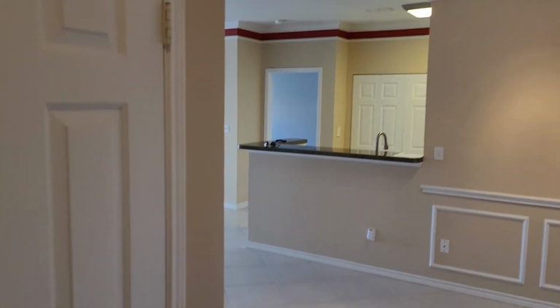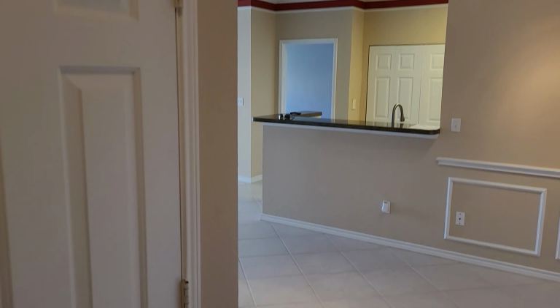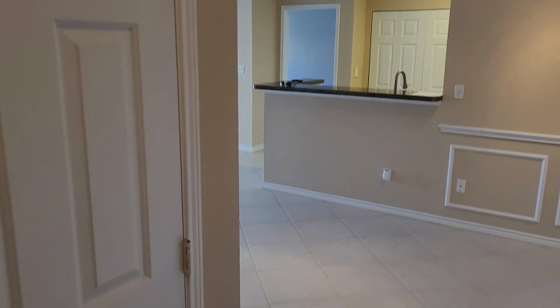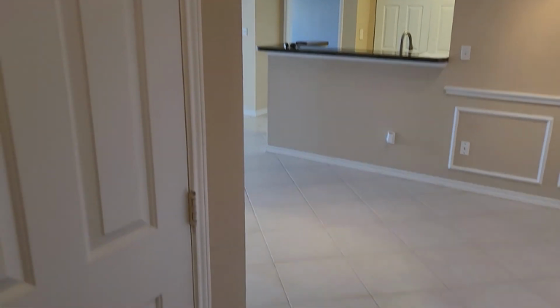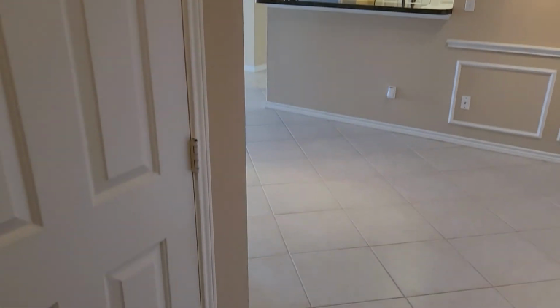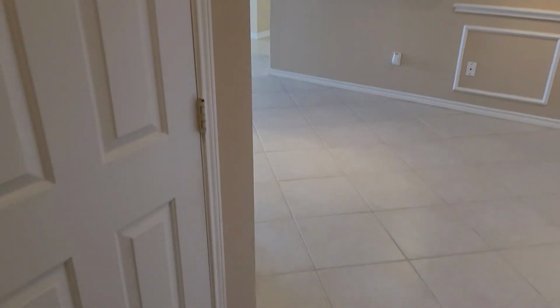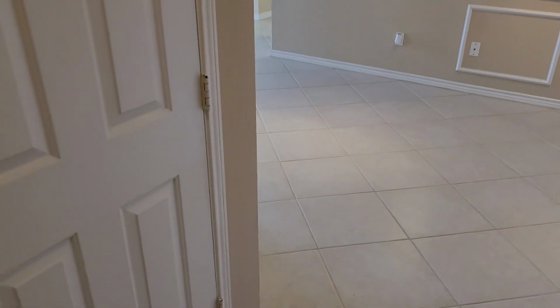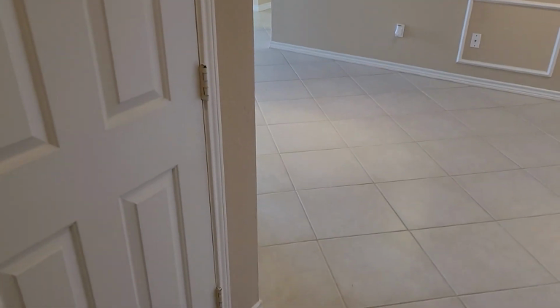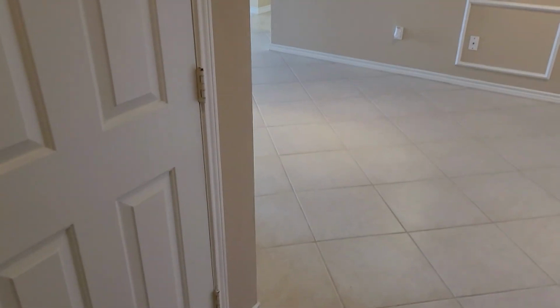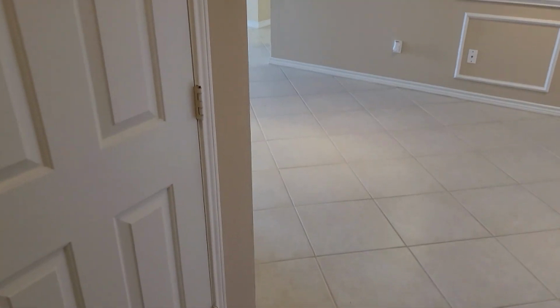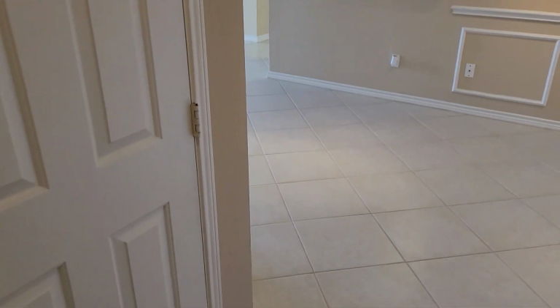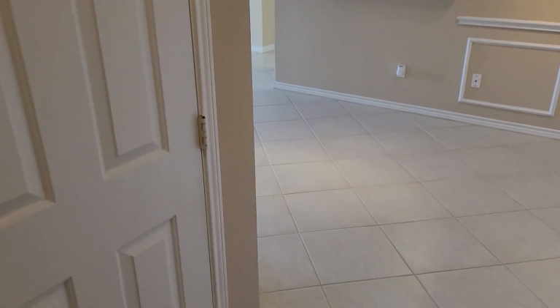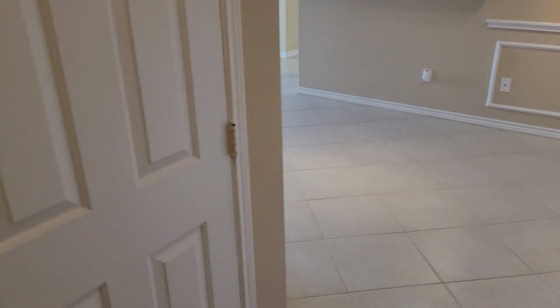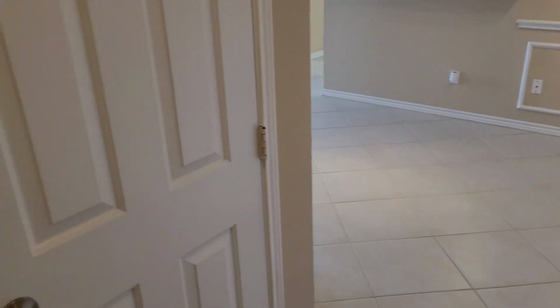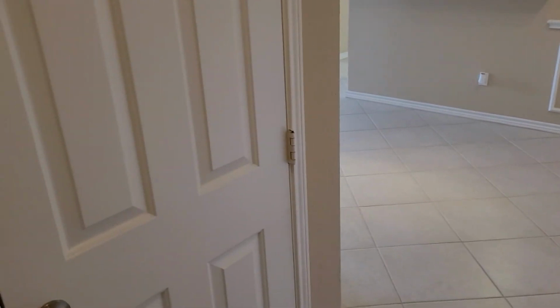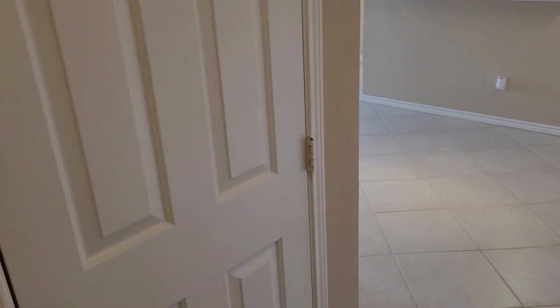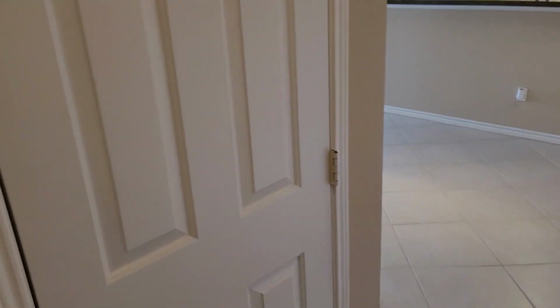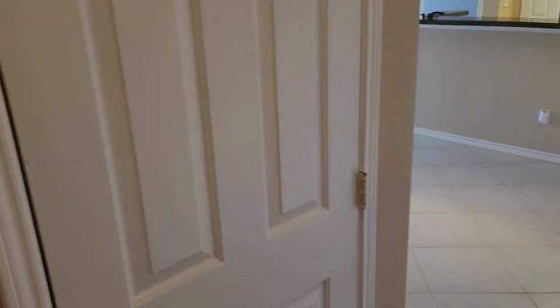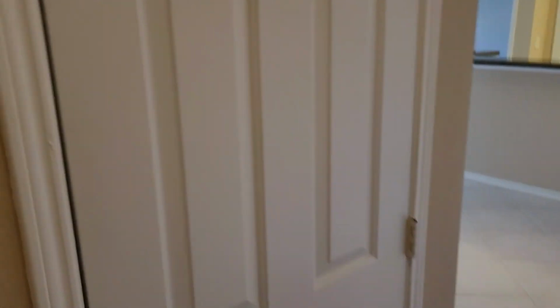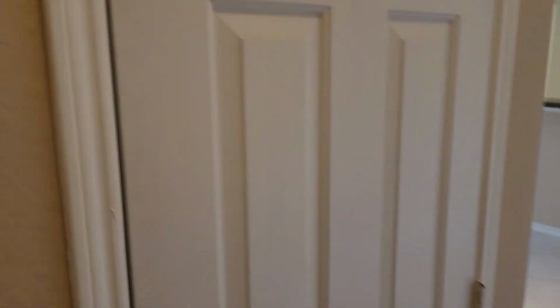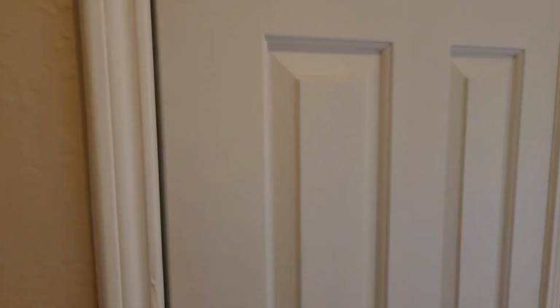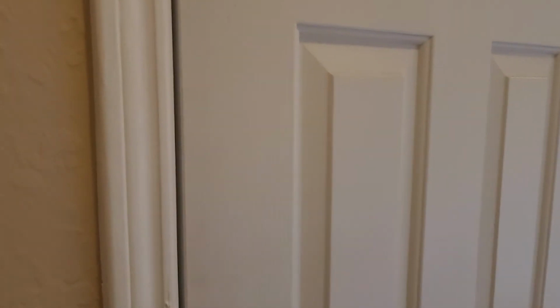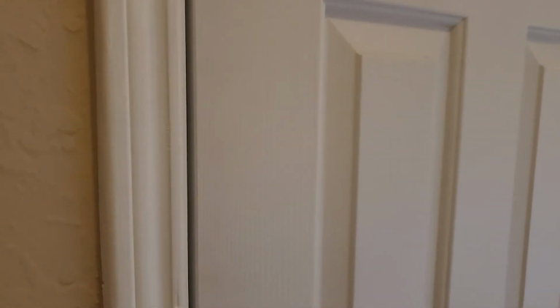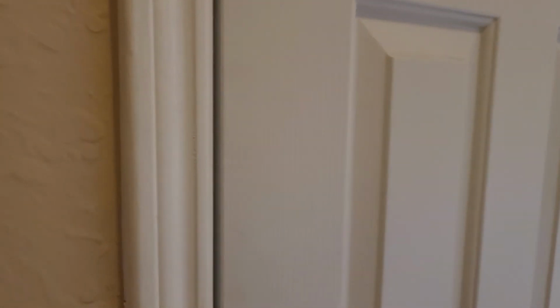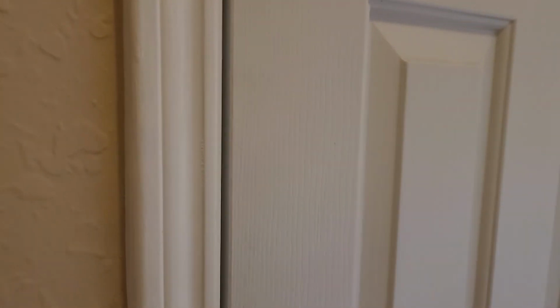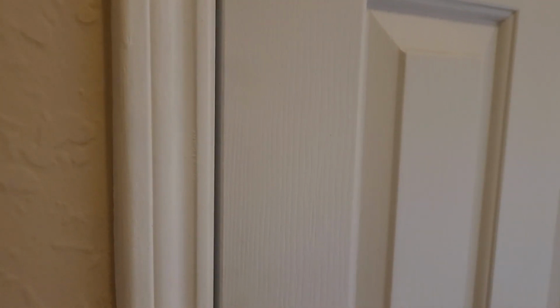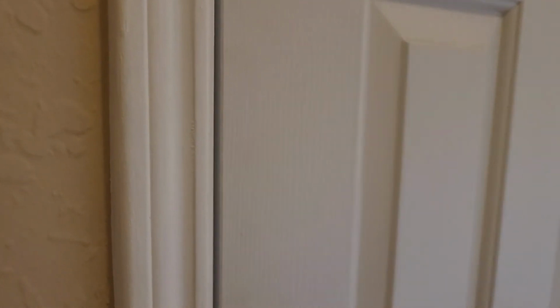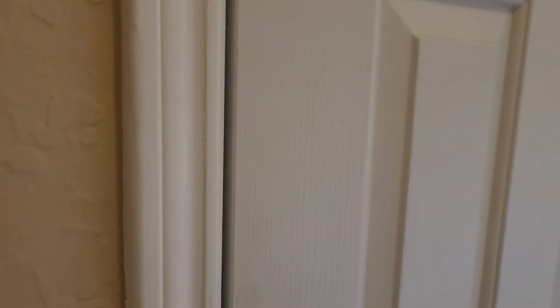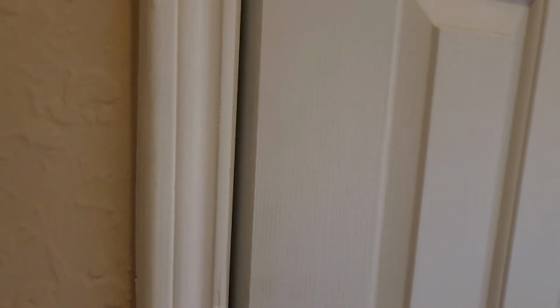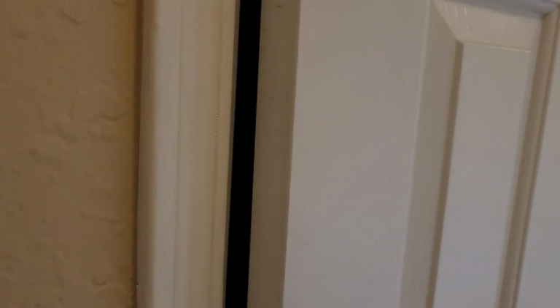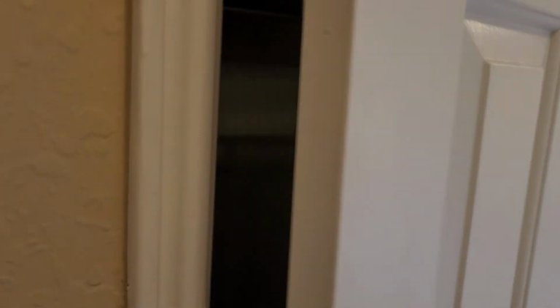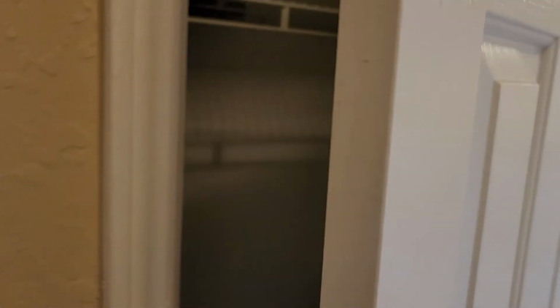This is the entry. Right off the entry we have a closet.